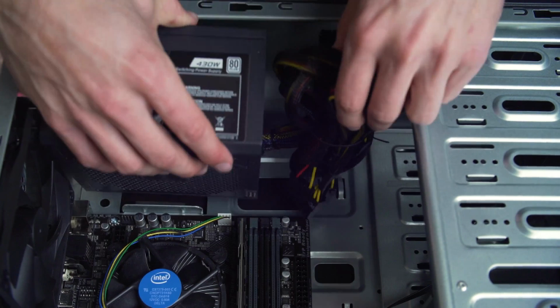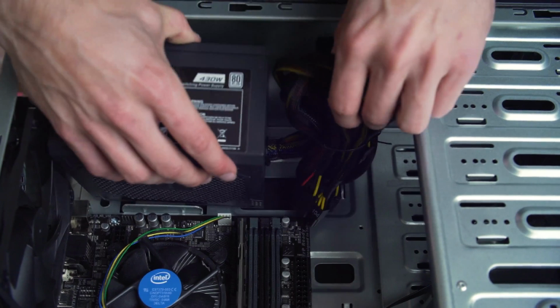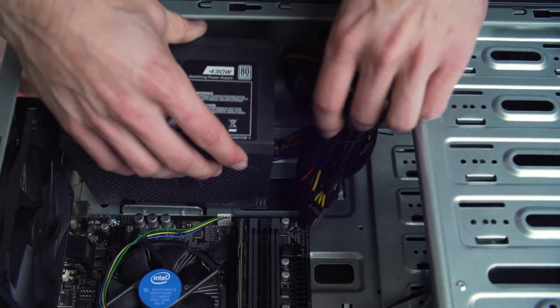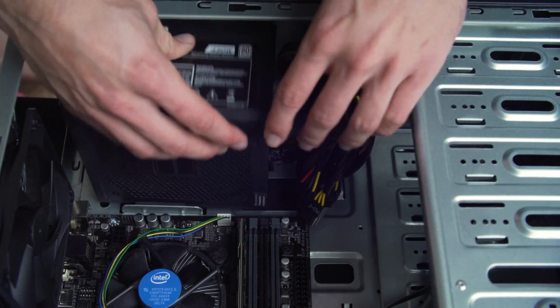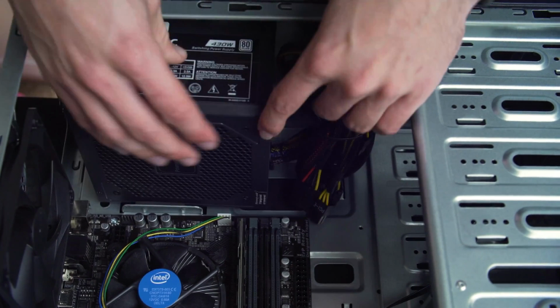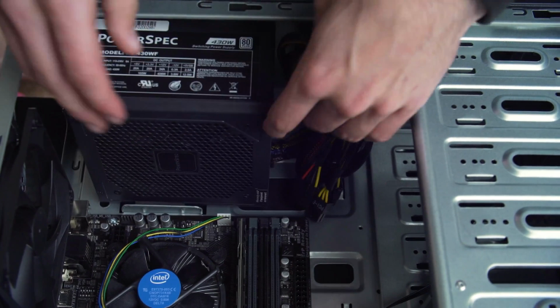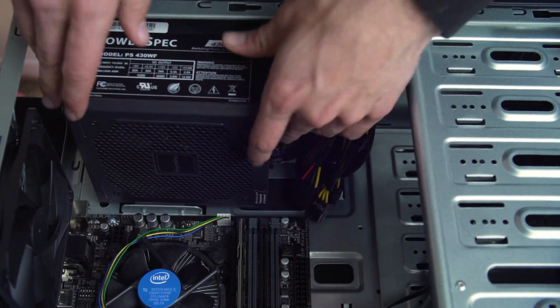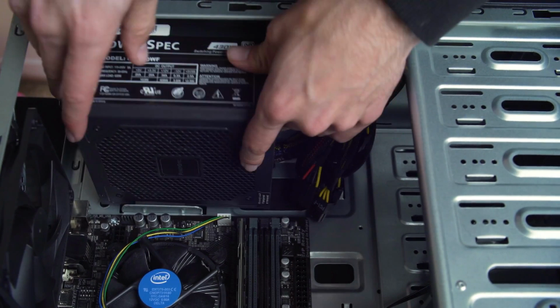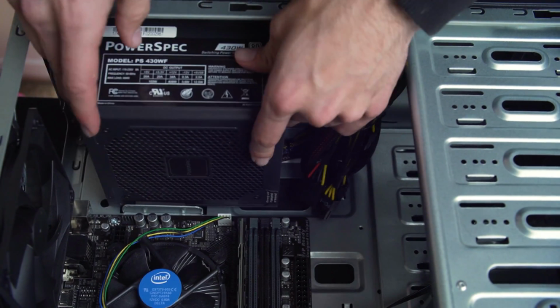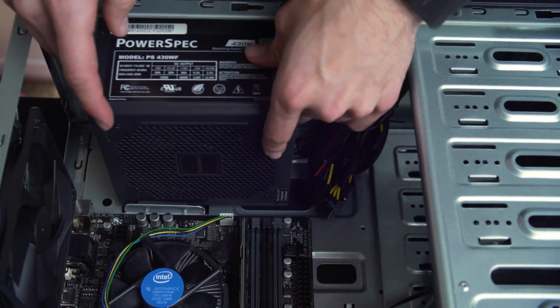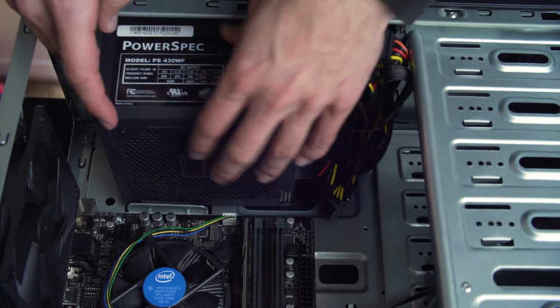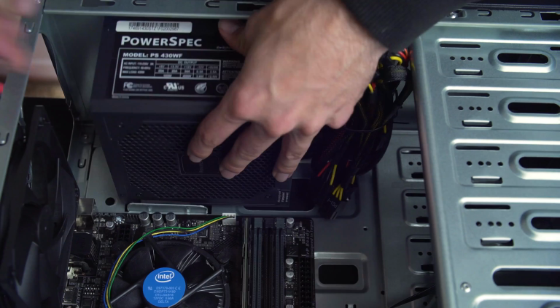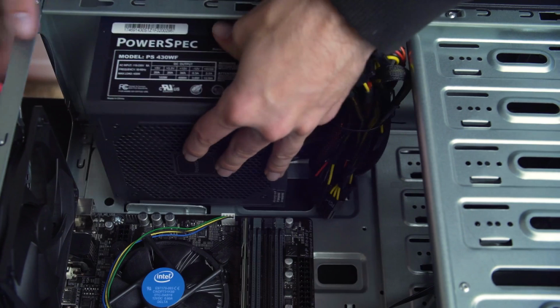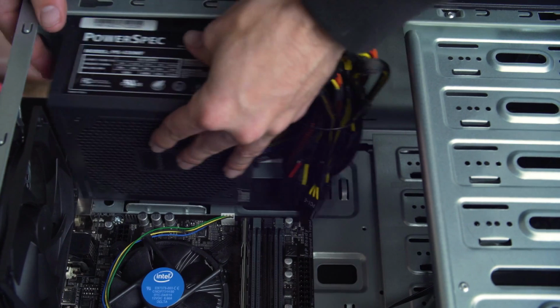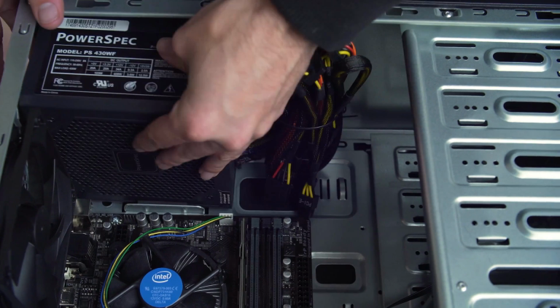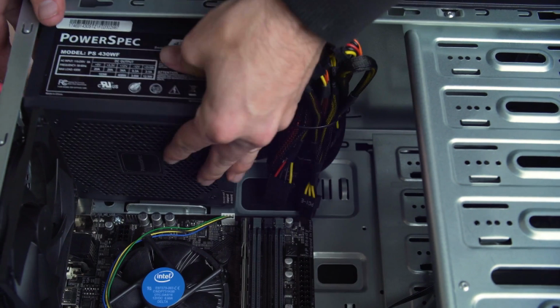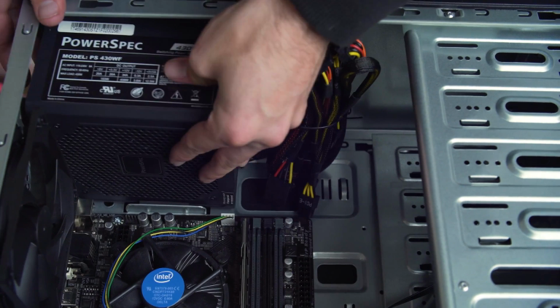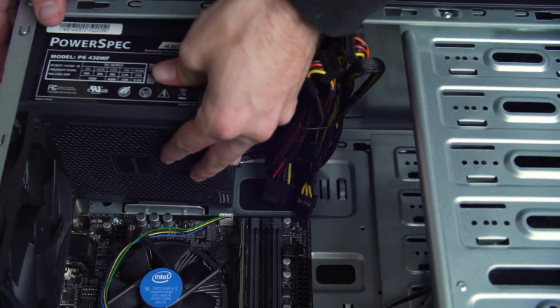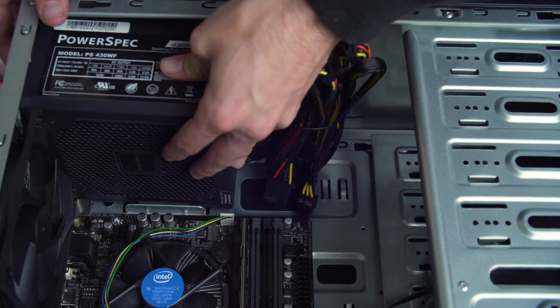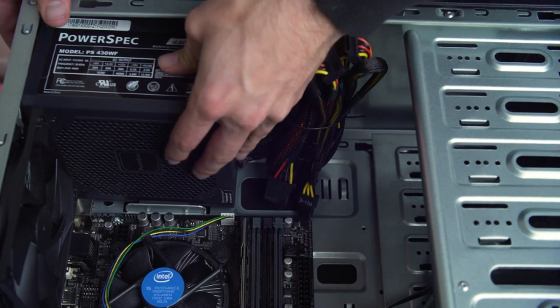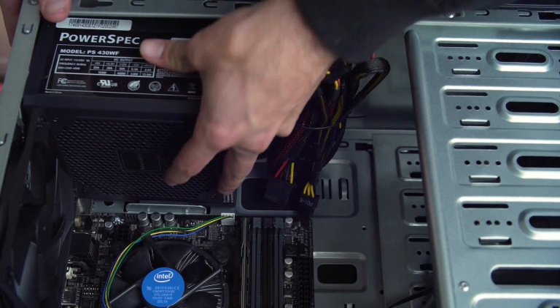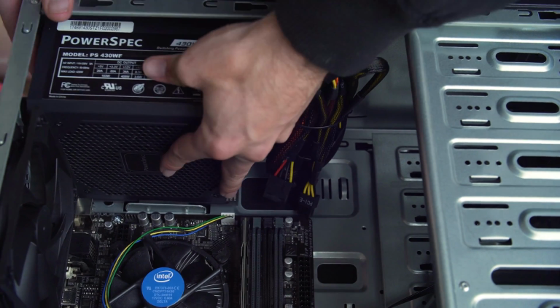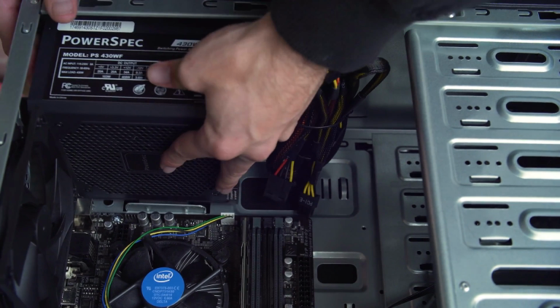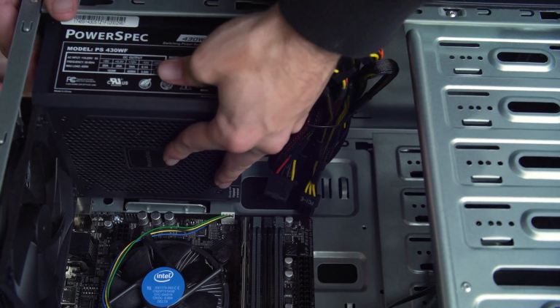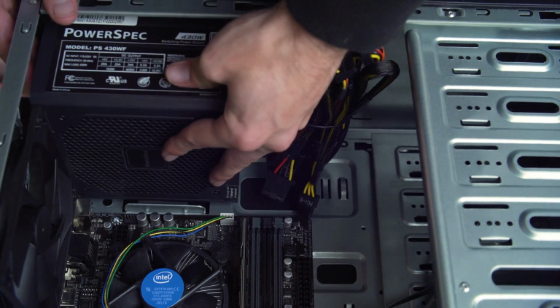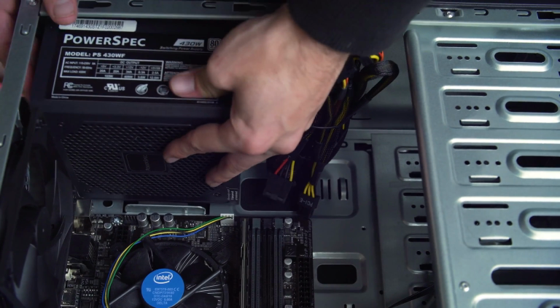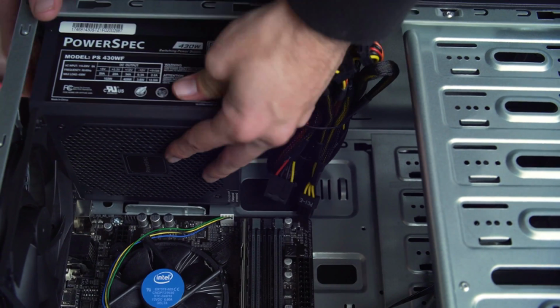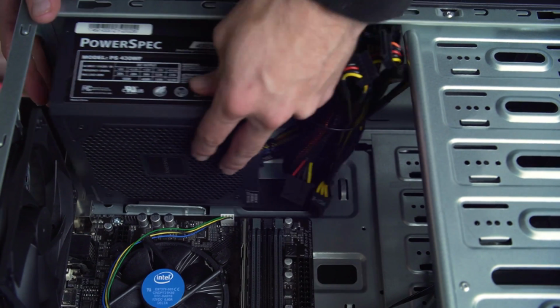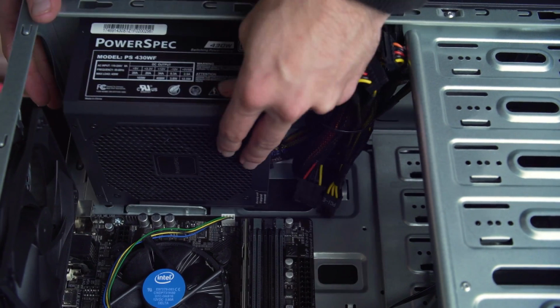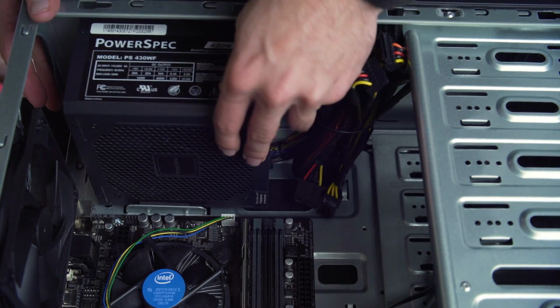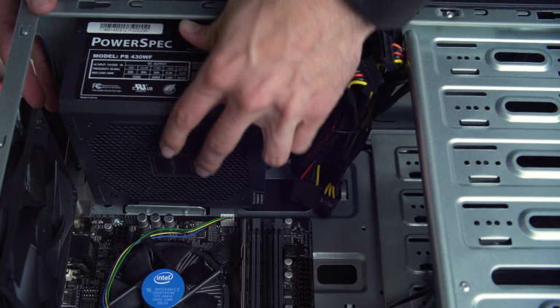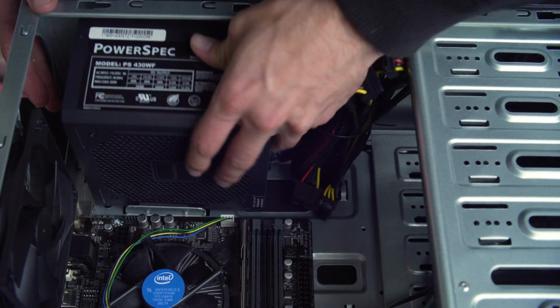Let's install the power supply next. Simply slide it into place and screw it down. Simple as that.